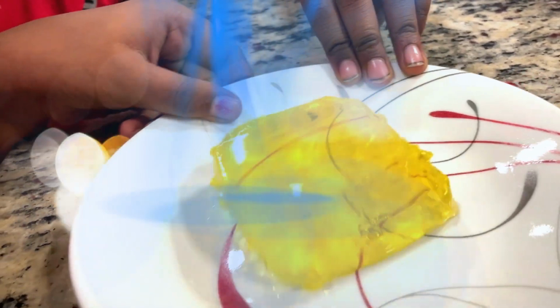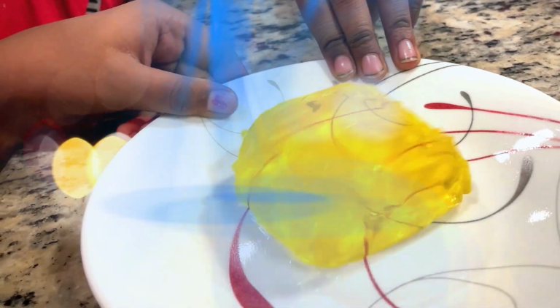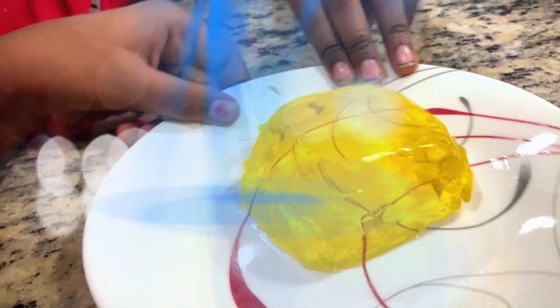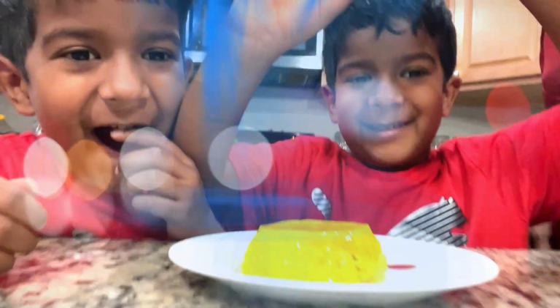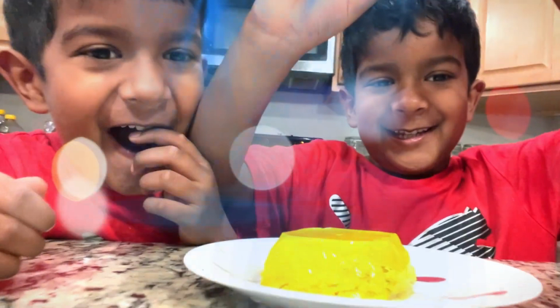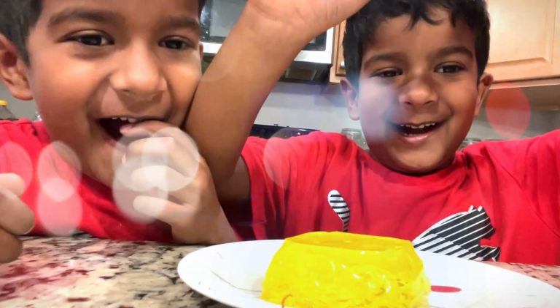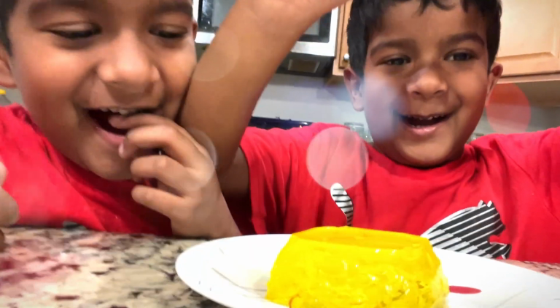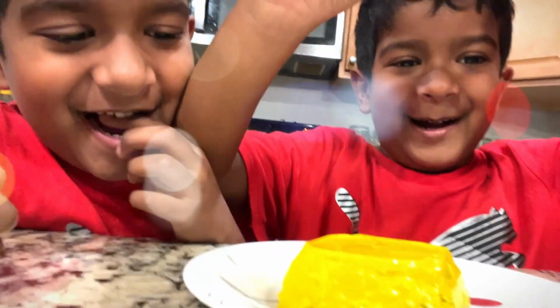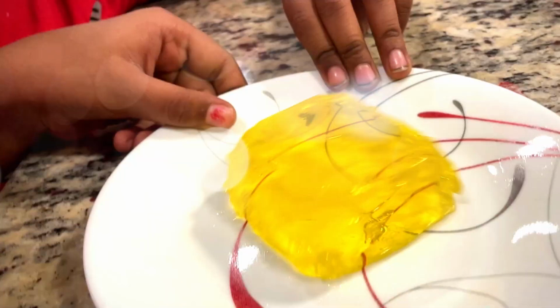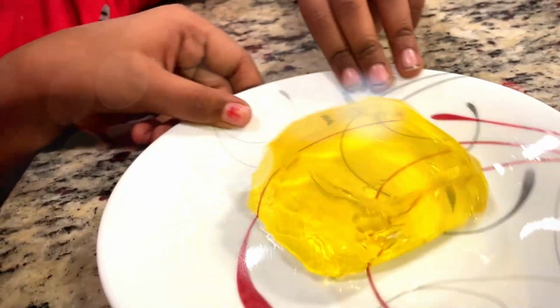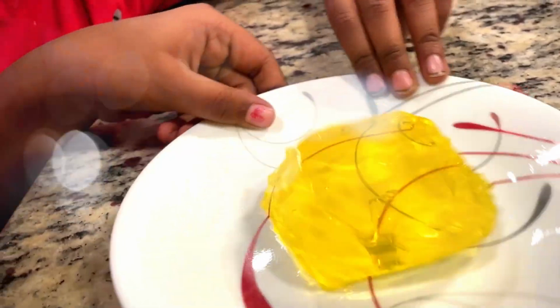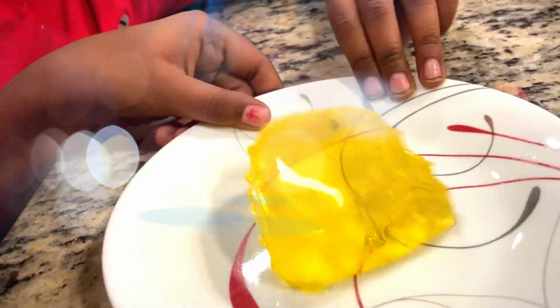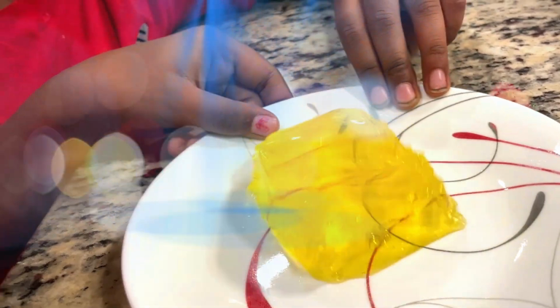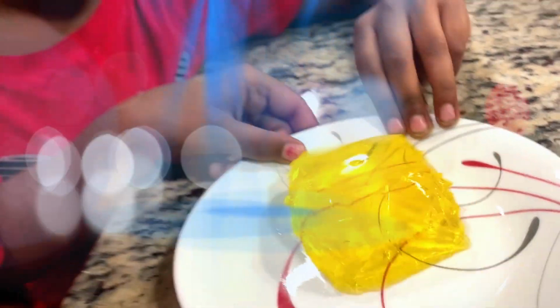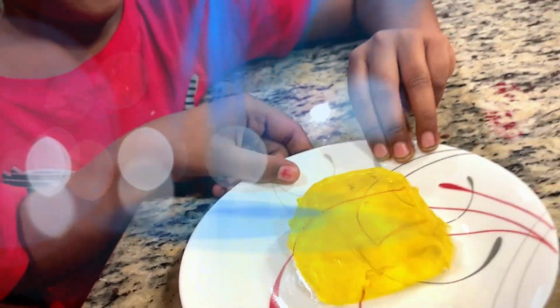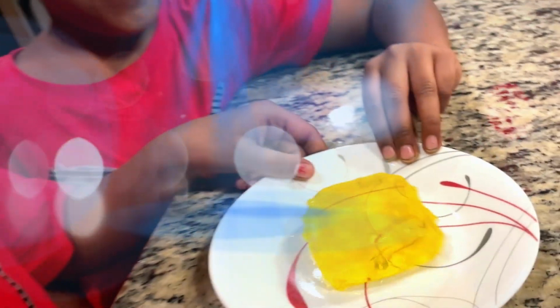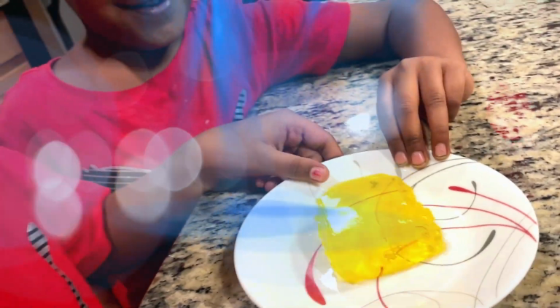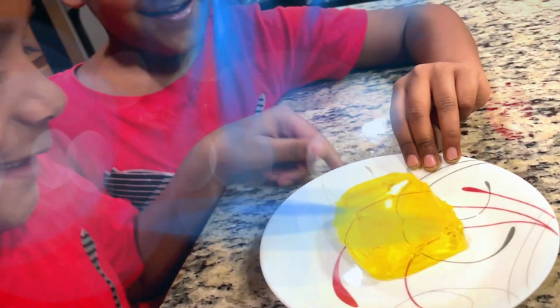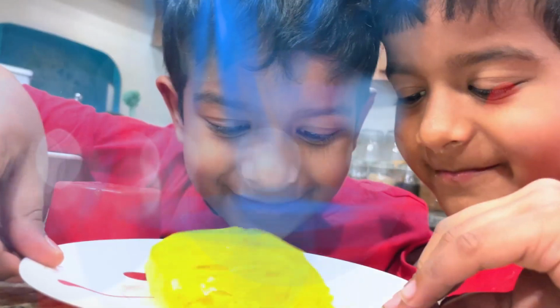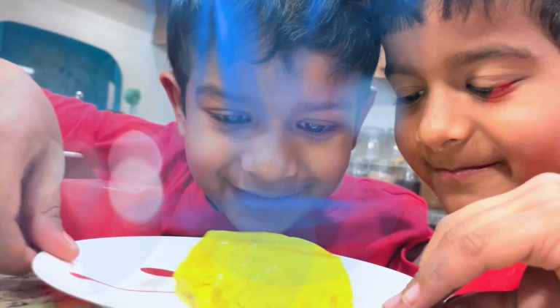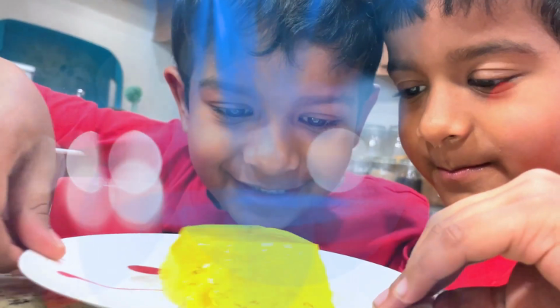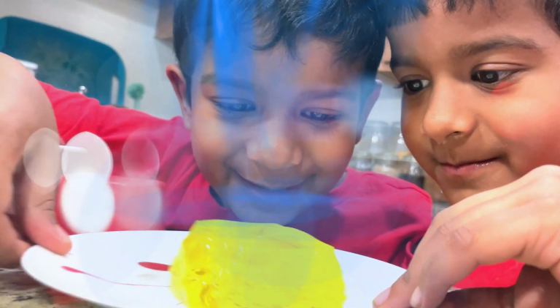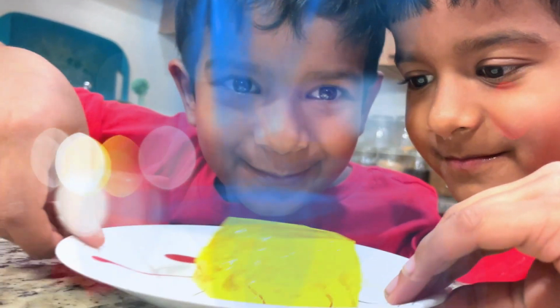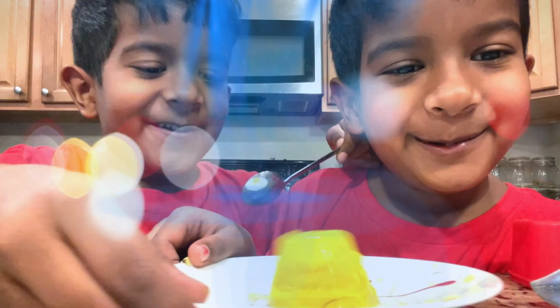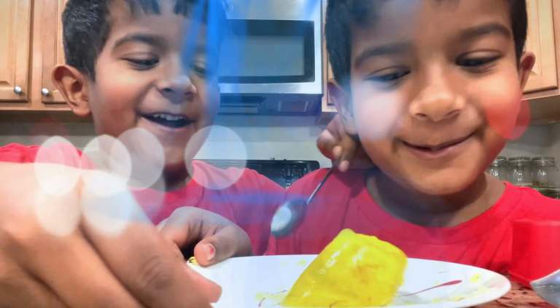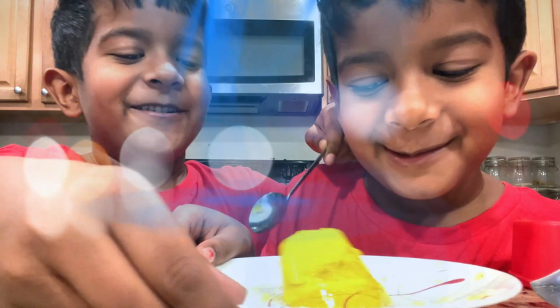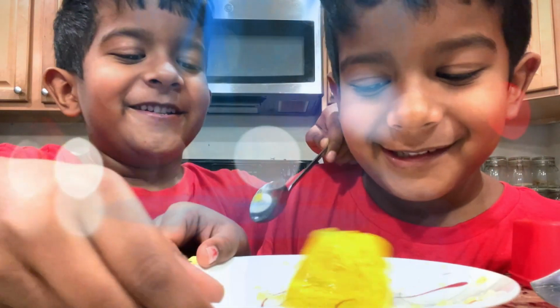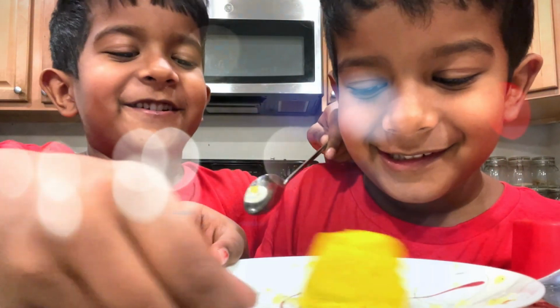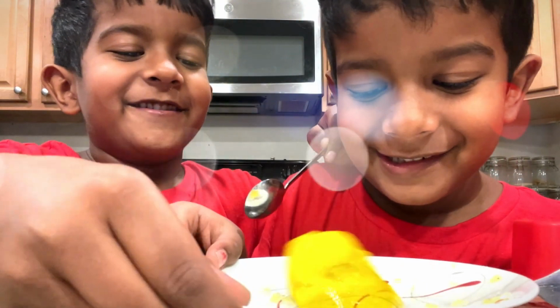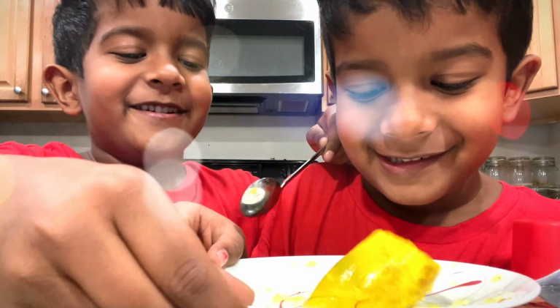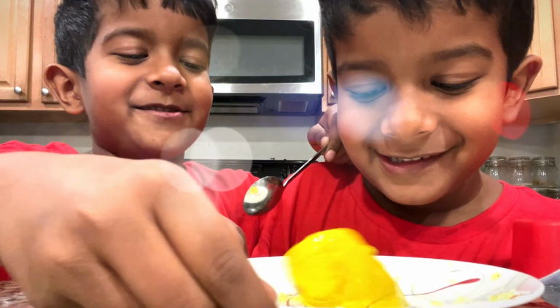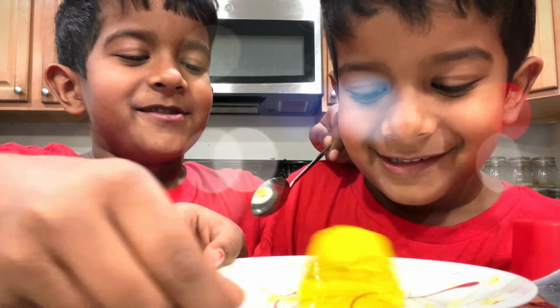Awesome! So wiggly jiggly. Jiggly wiggly. Look at how jiggly it is.